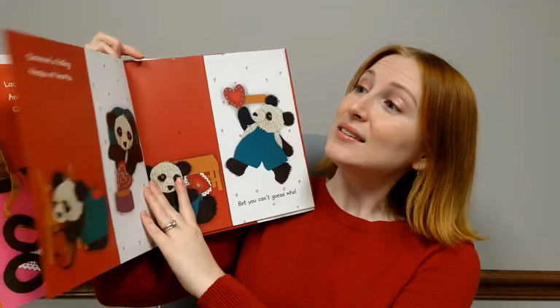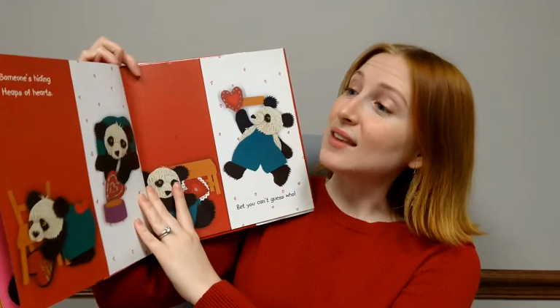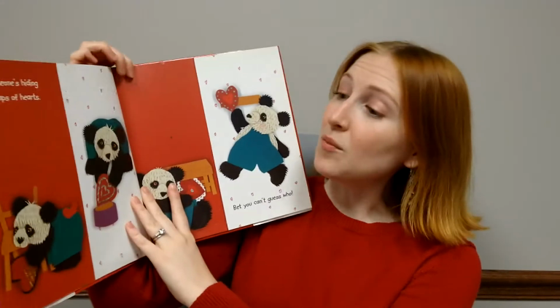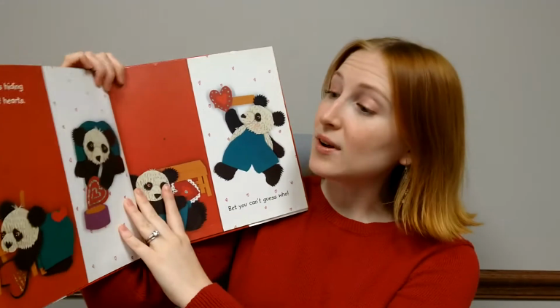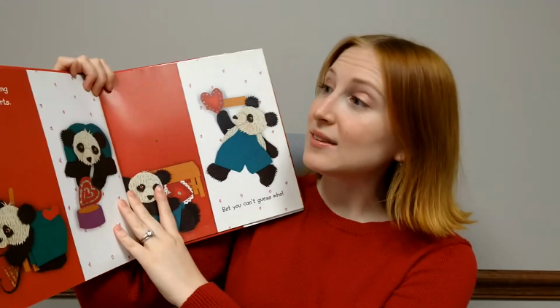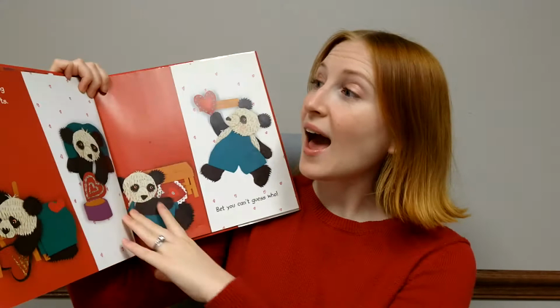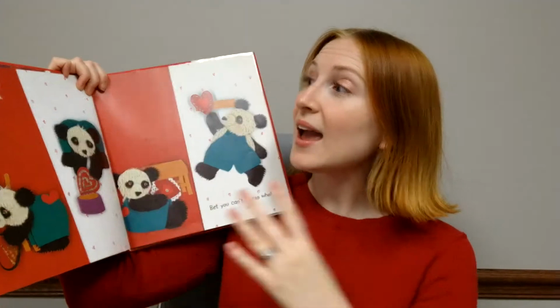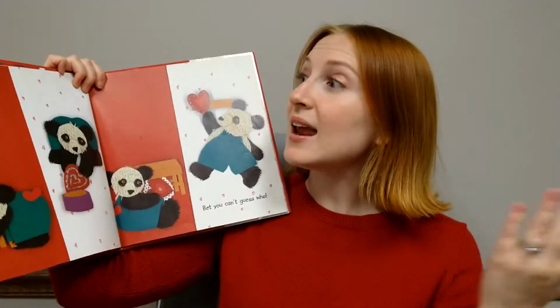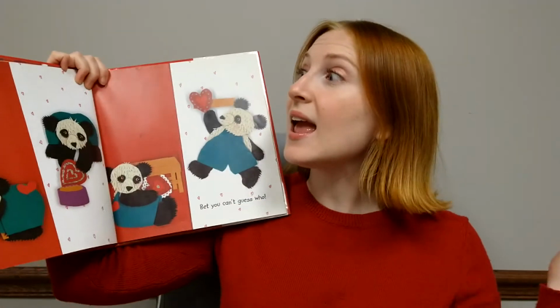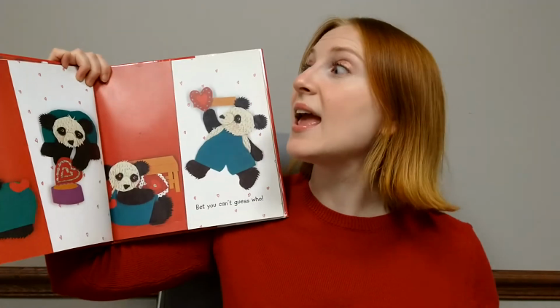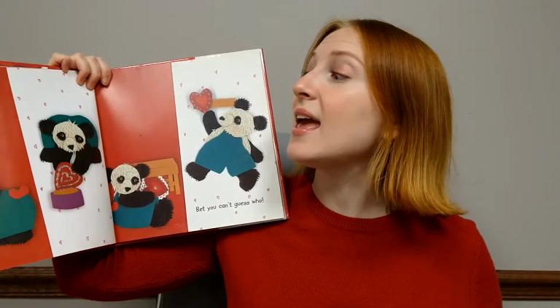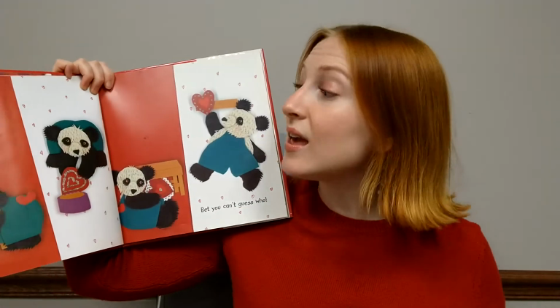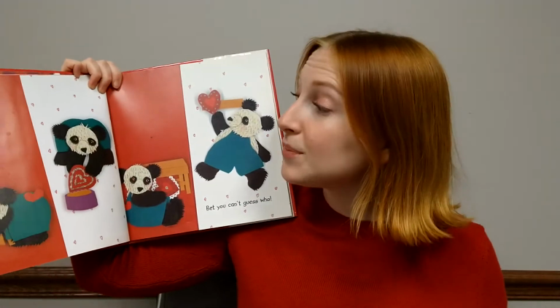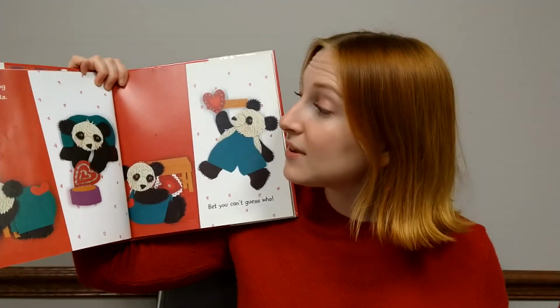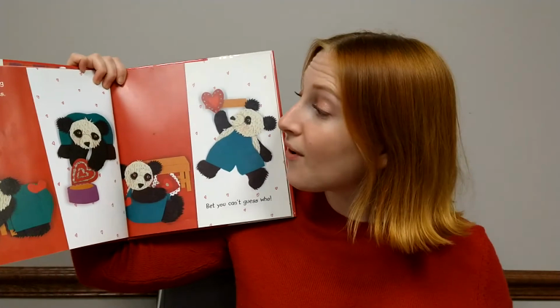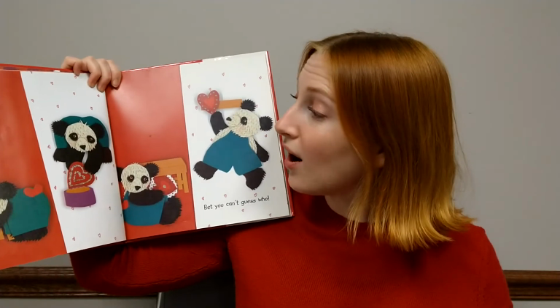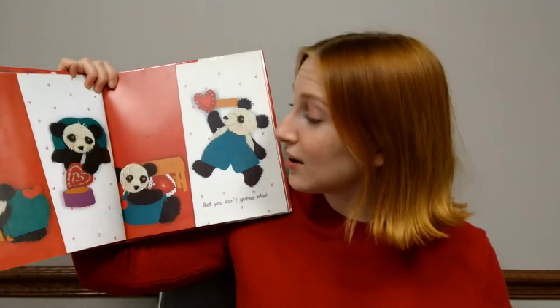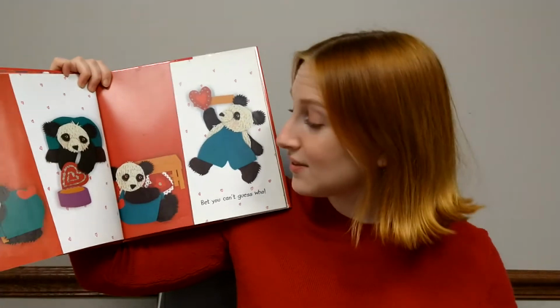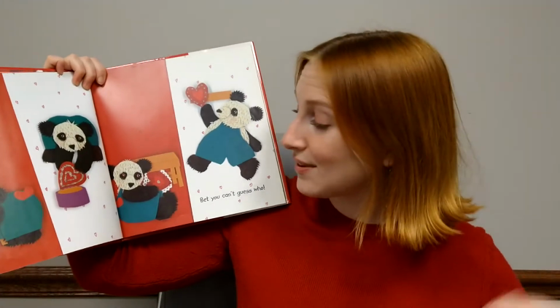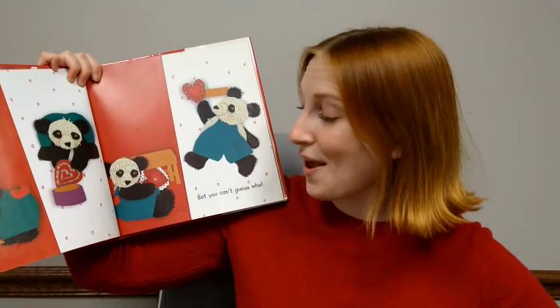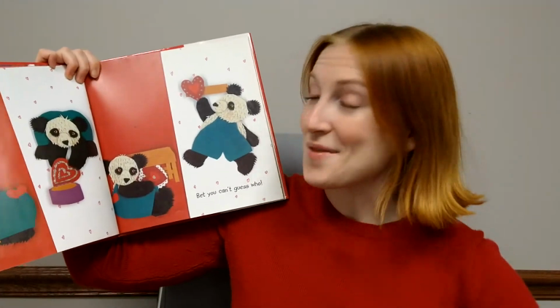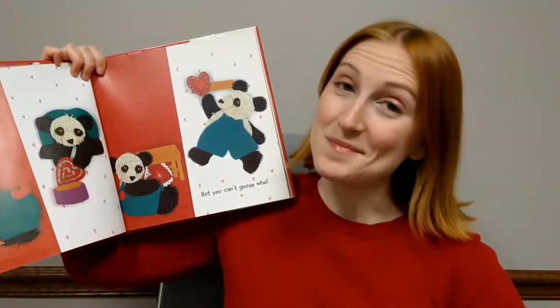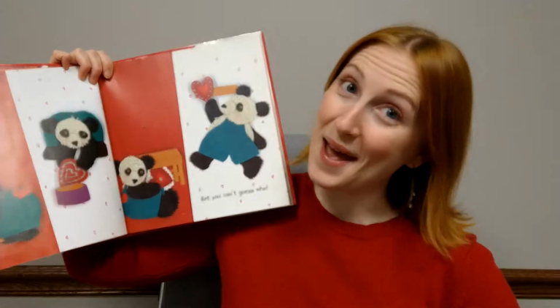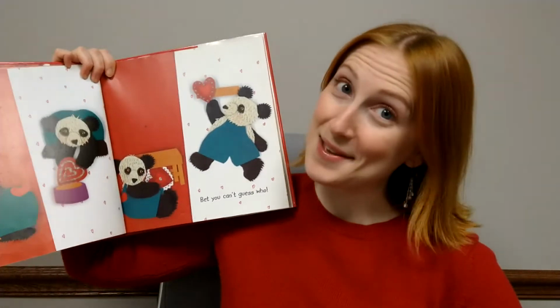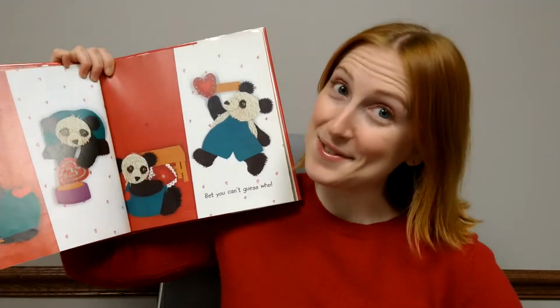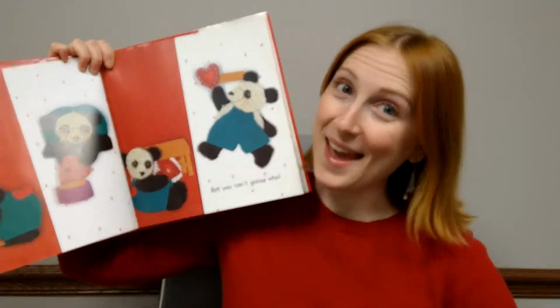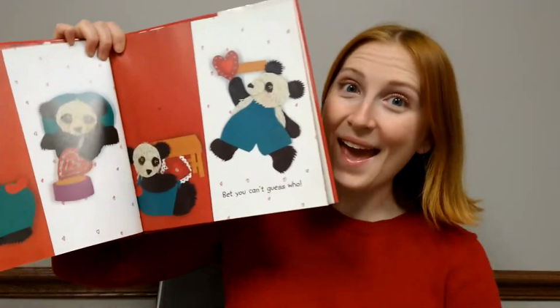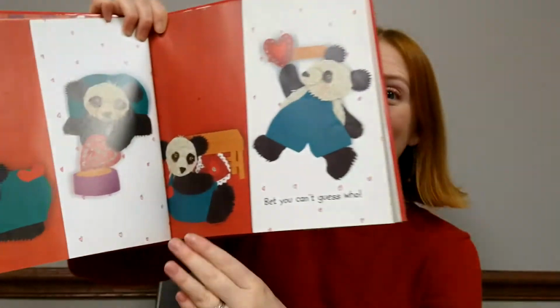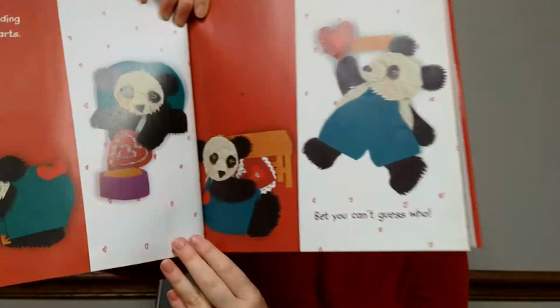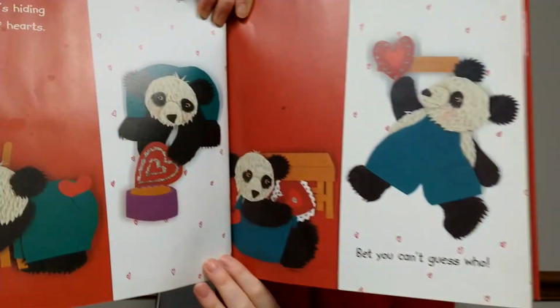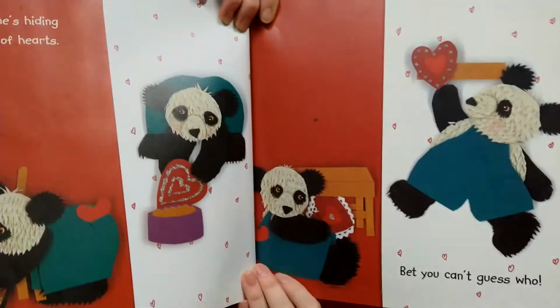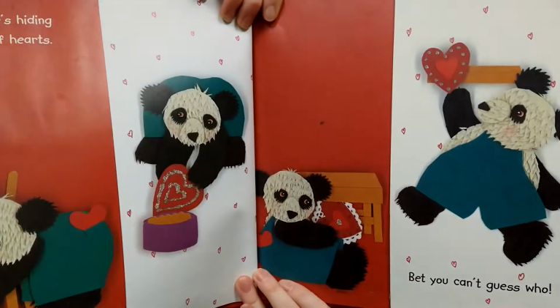Someone's hiding heaps of hearts. Bet you can't guess who.